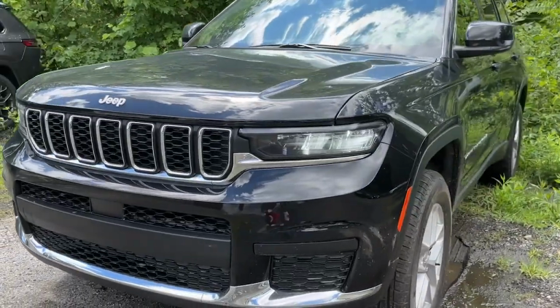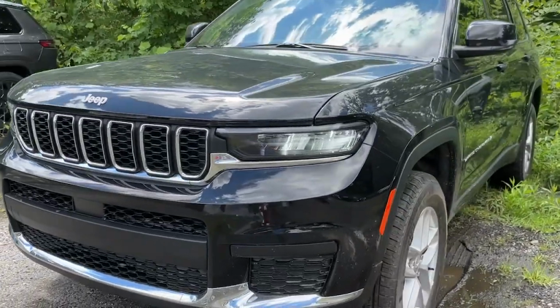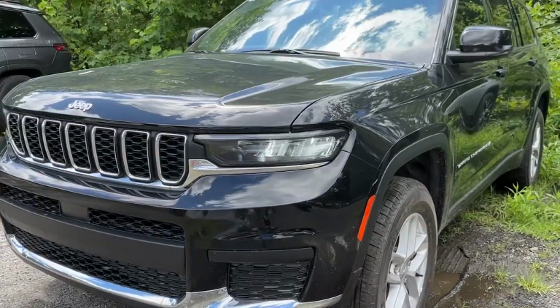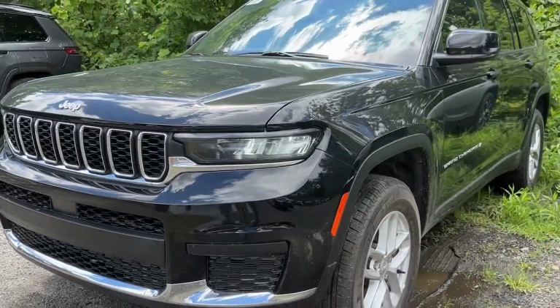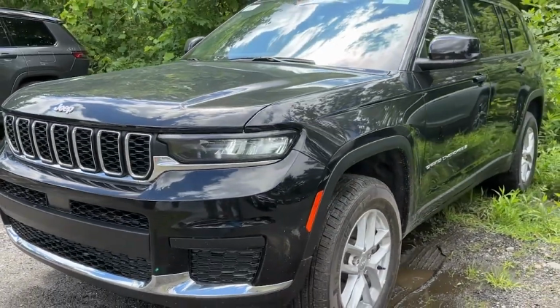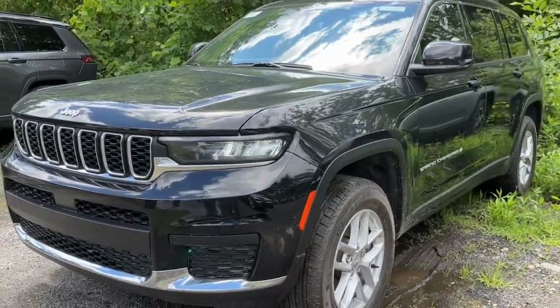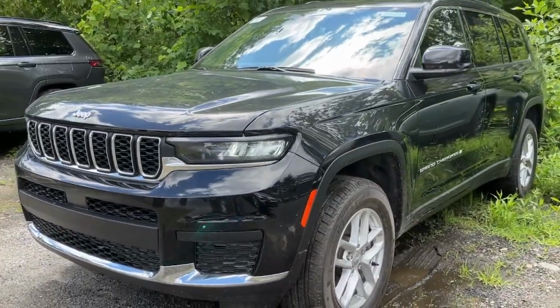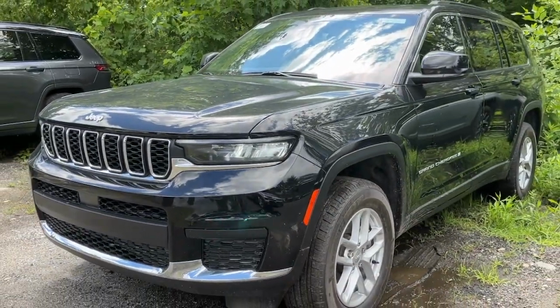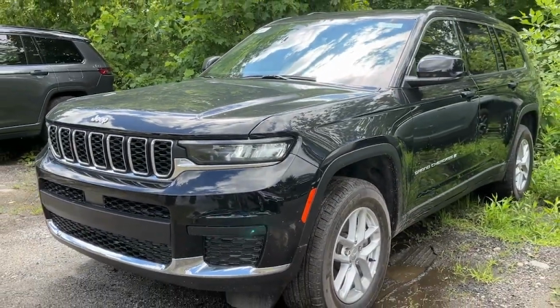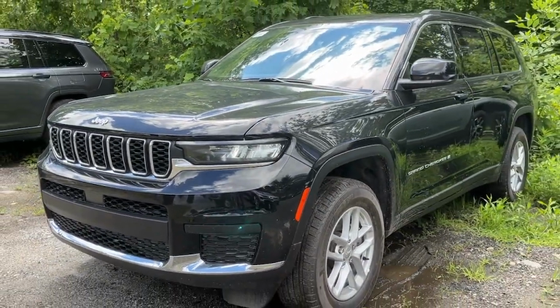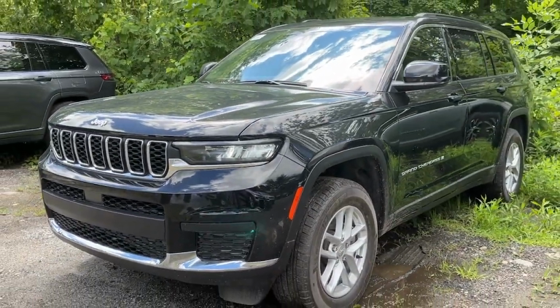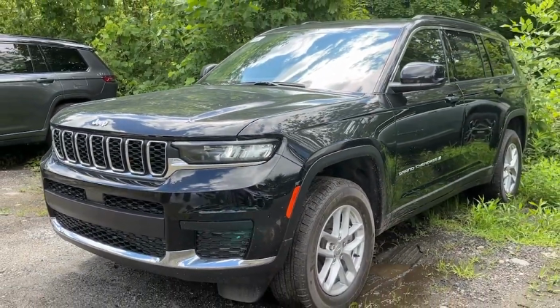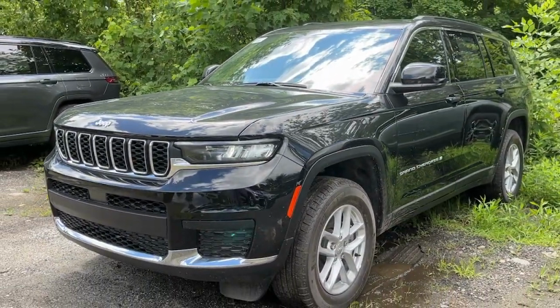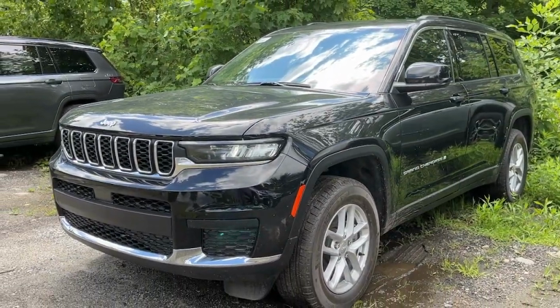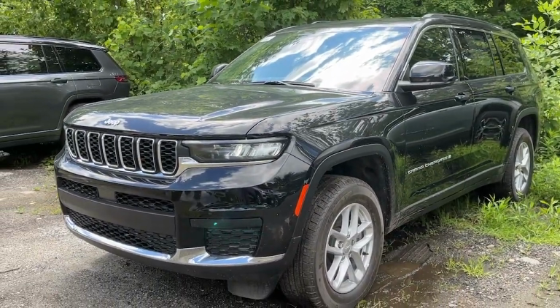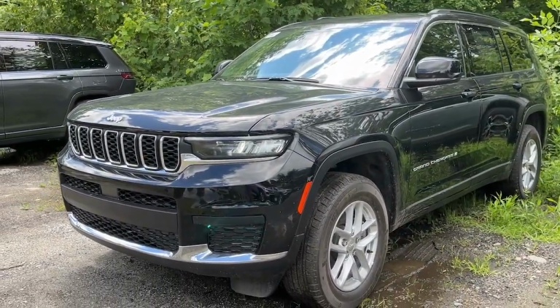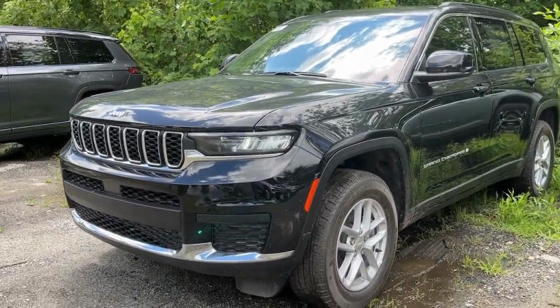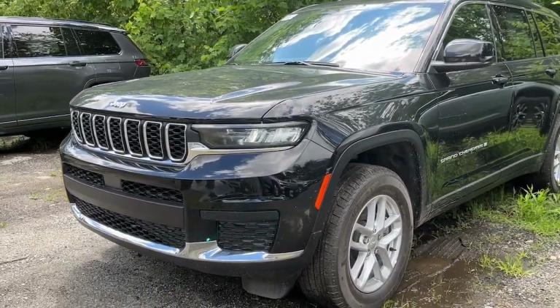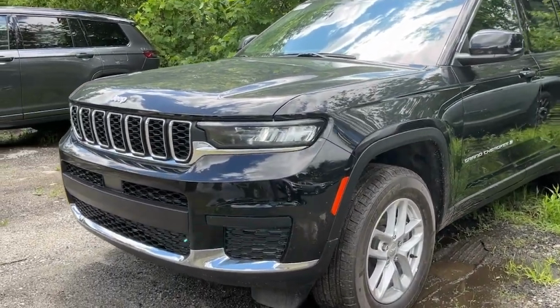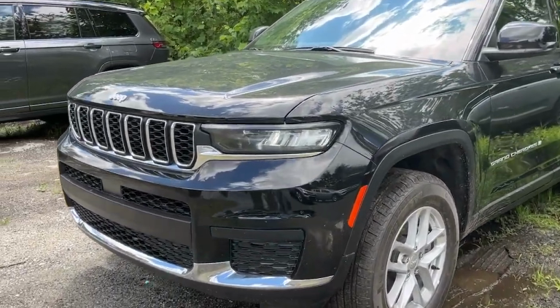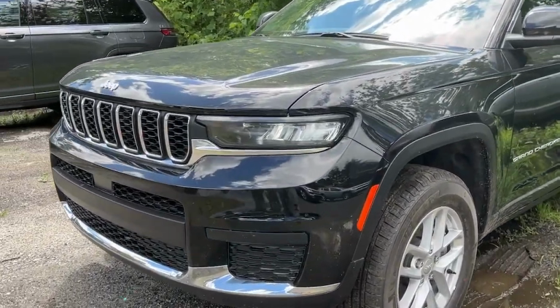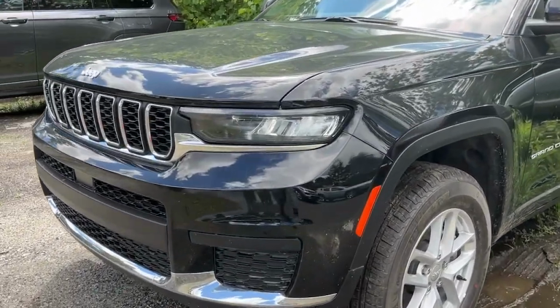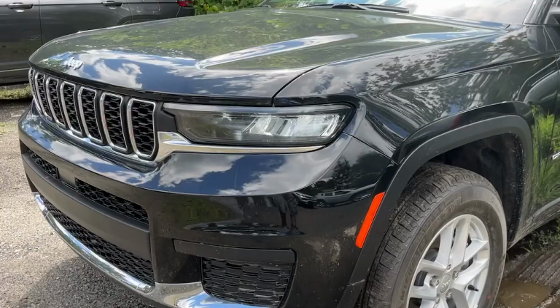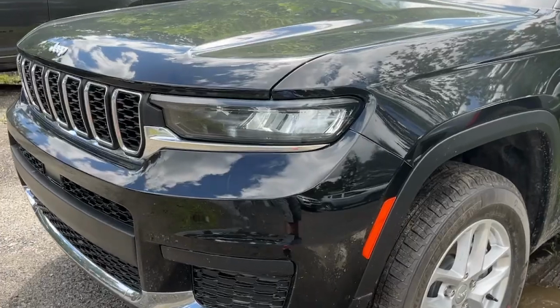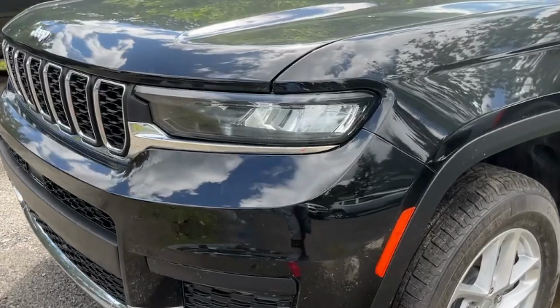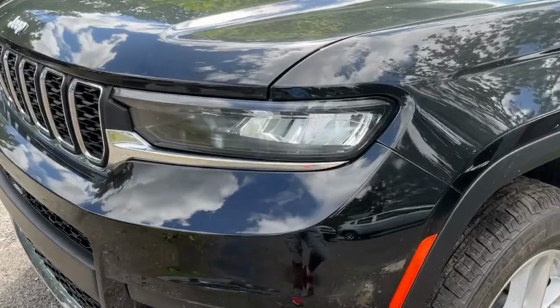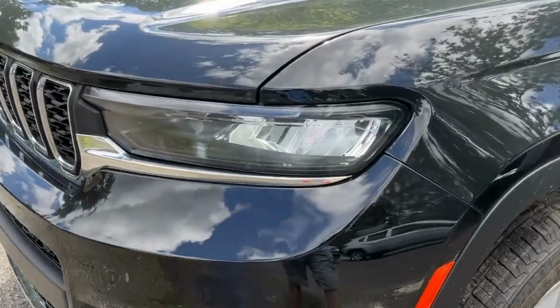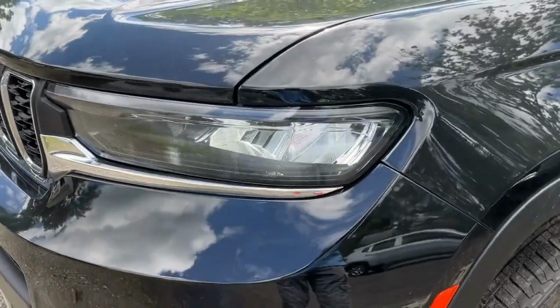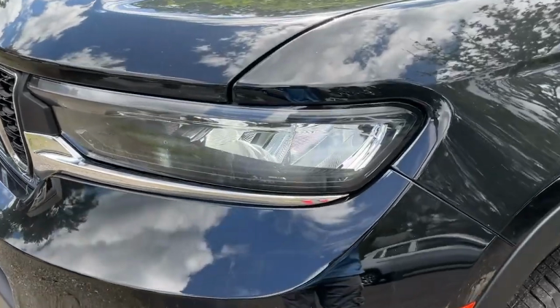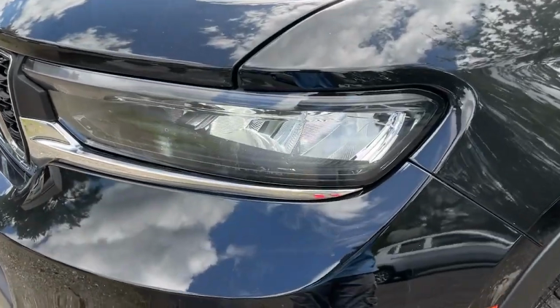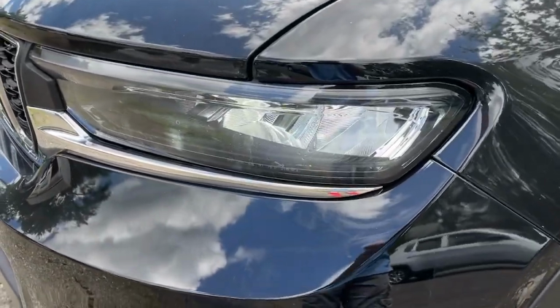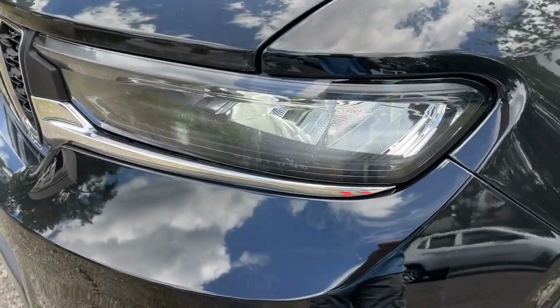These are just some of the great options this vehicle comes with: V6 cylinder engine, 8-speed AT.